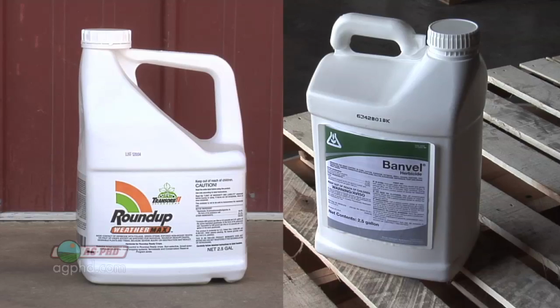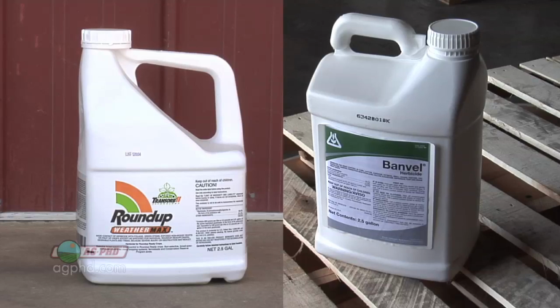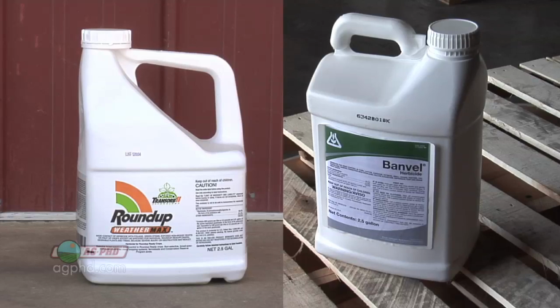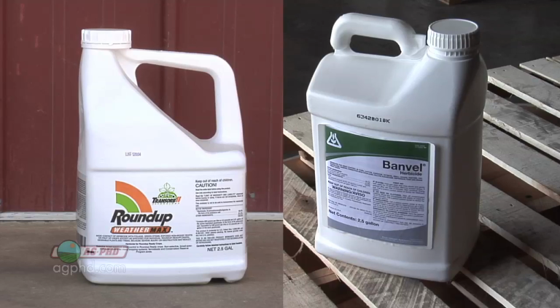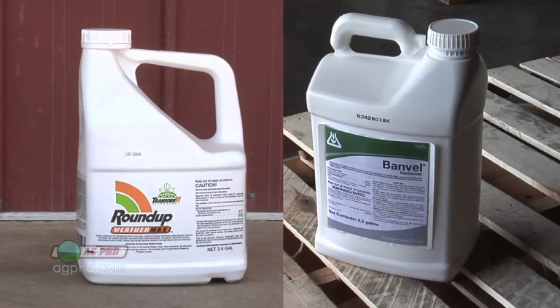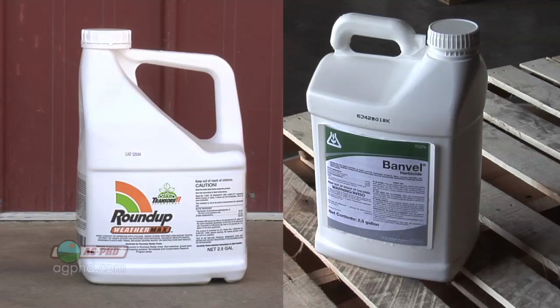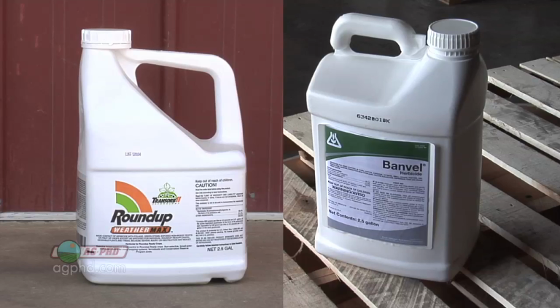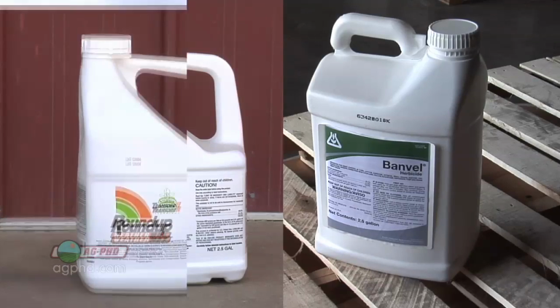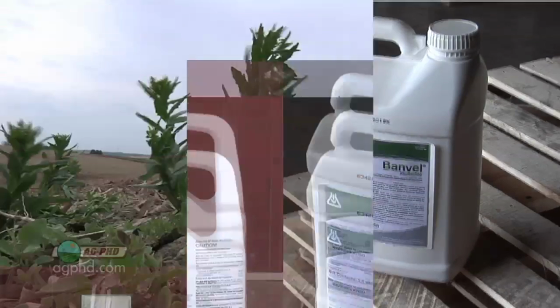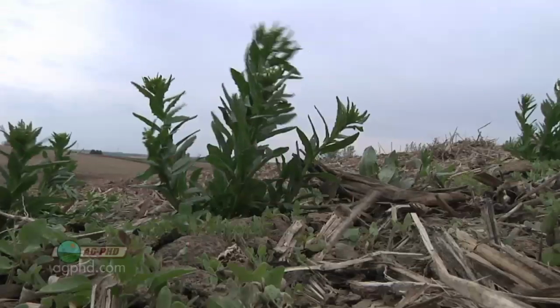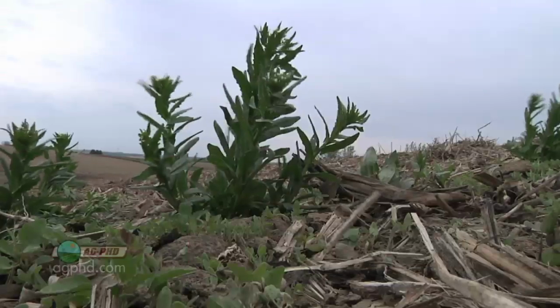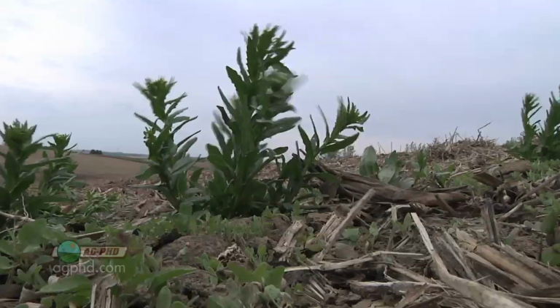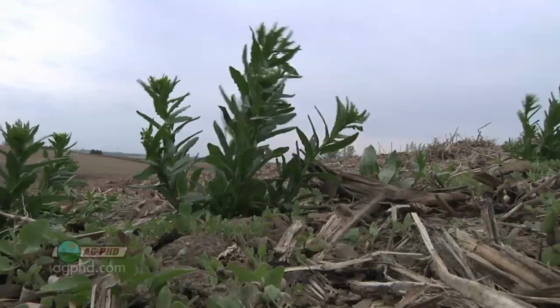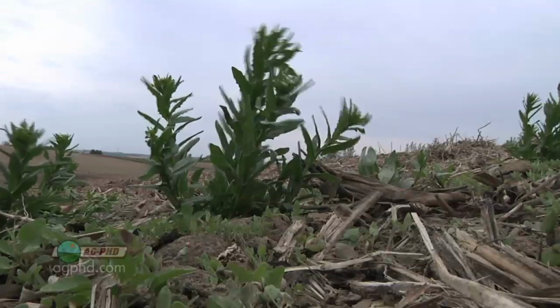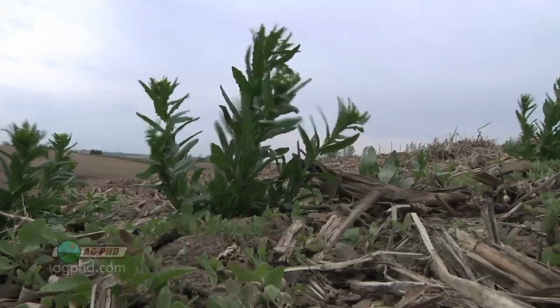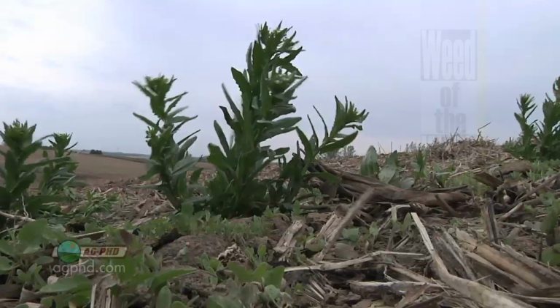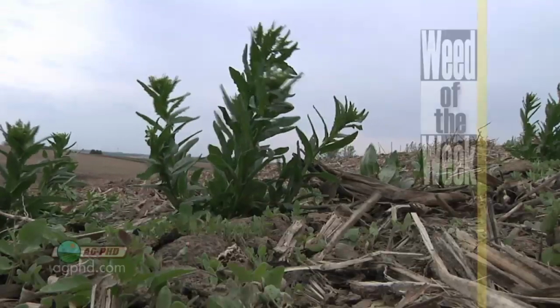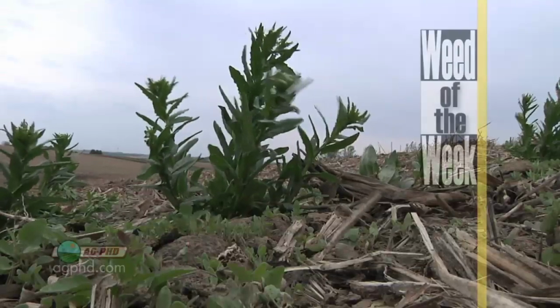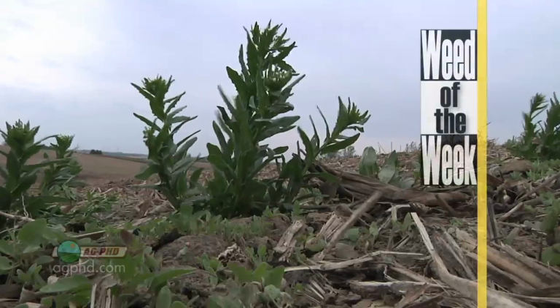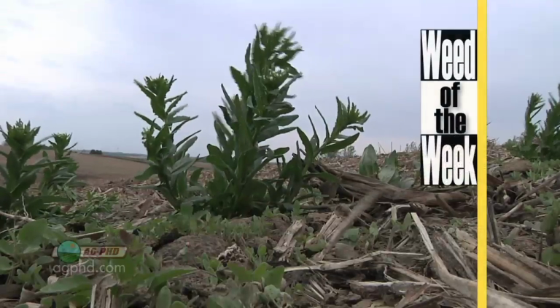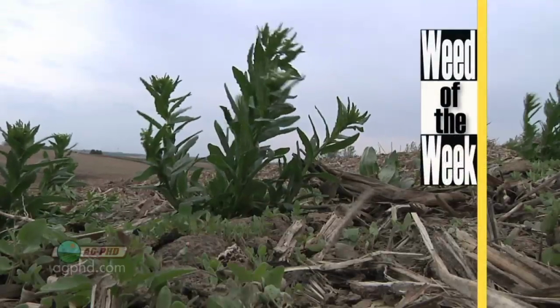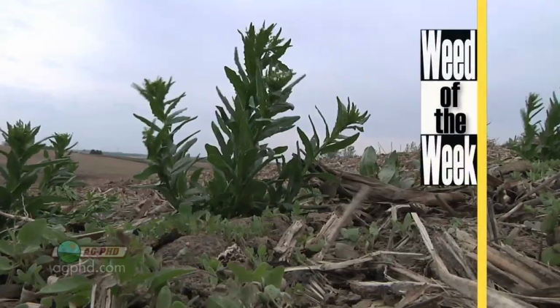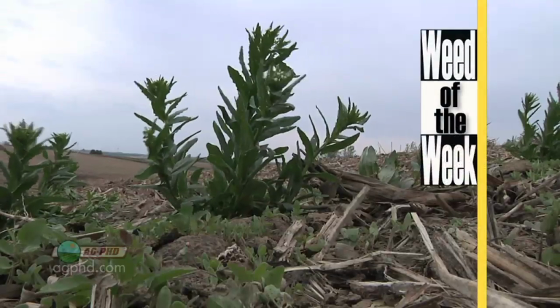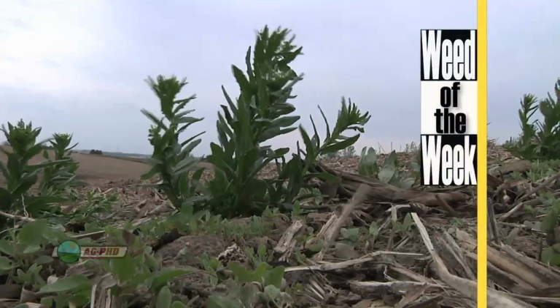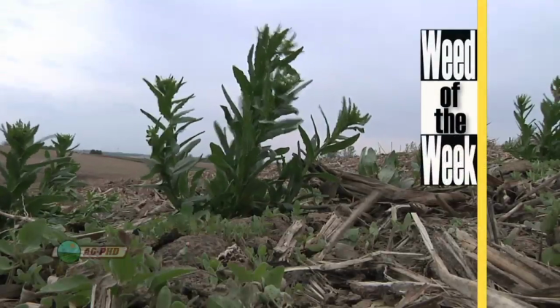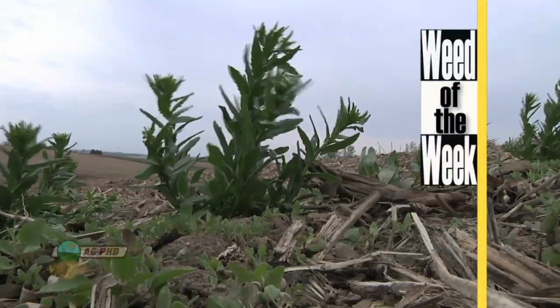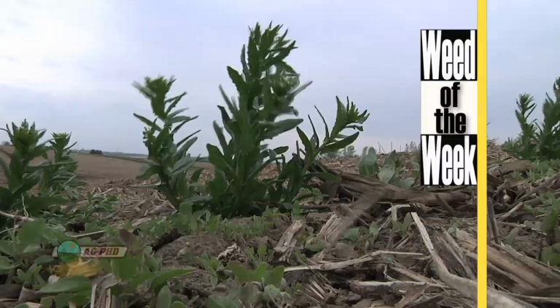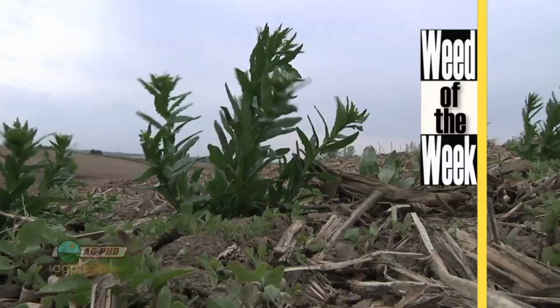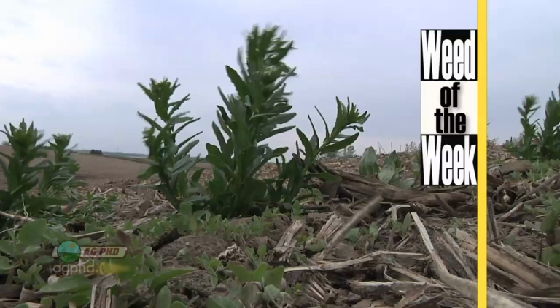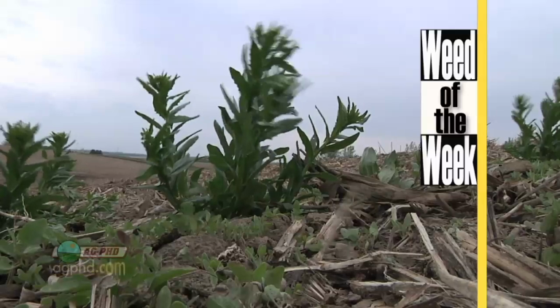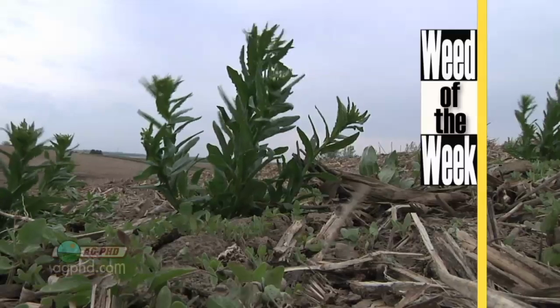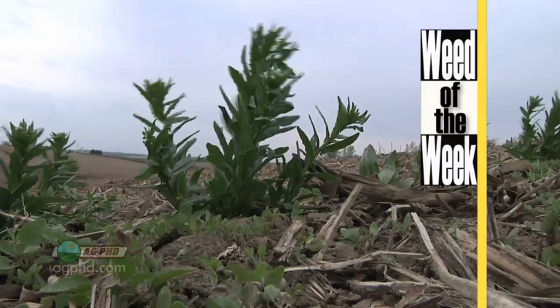Those are exciting developments, but will they control our Weed of the Week? We'll show you coming up later in the show.